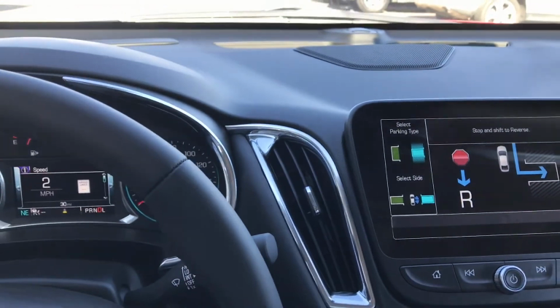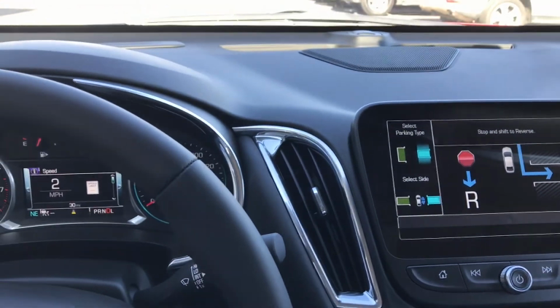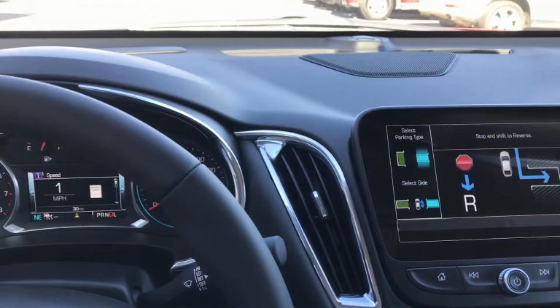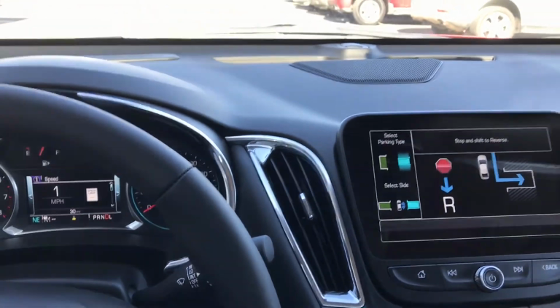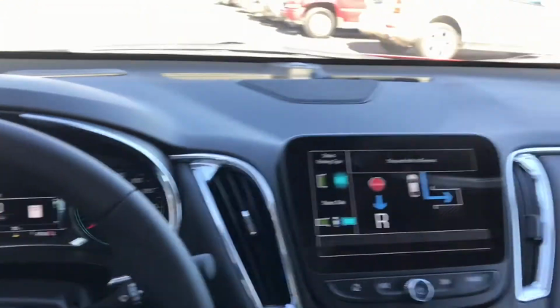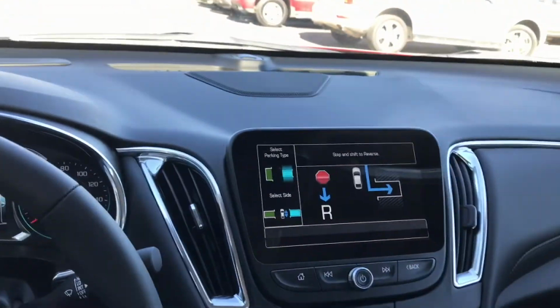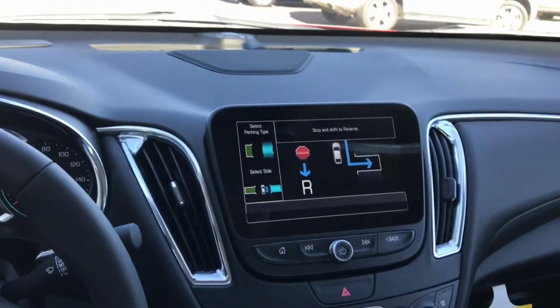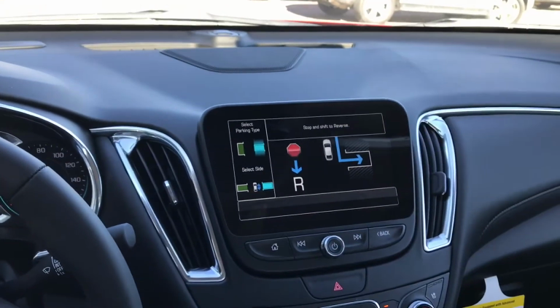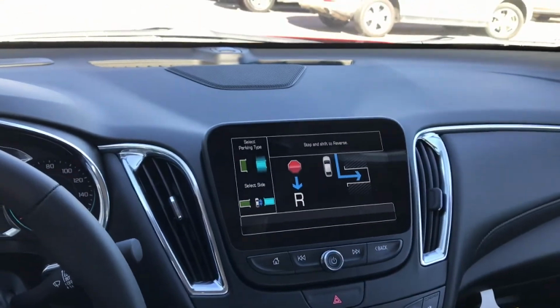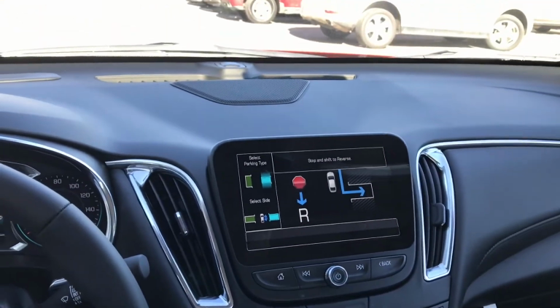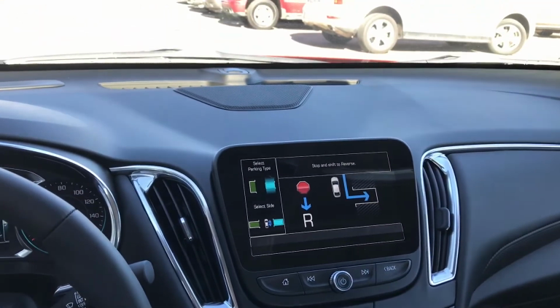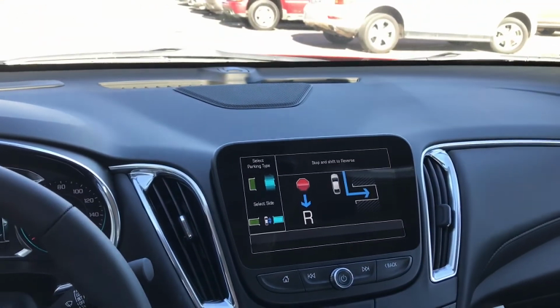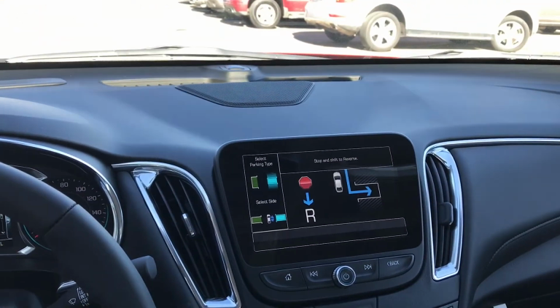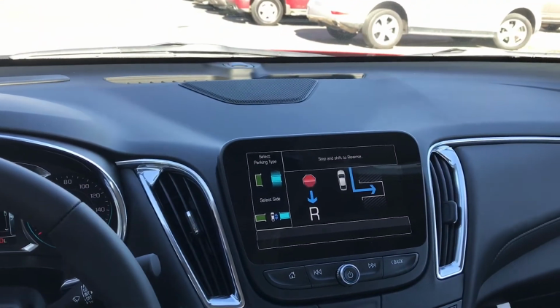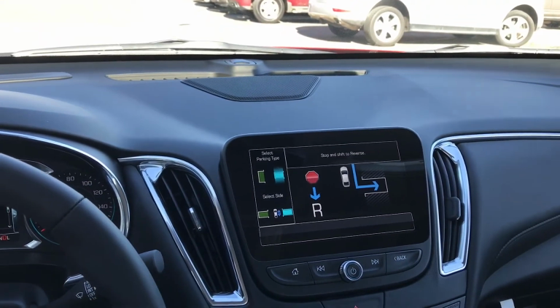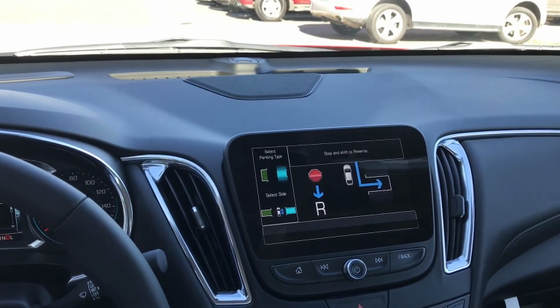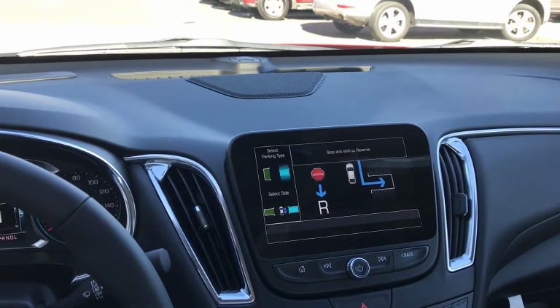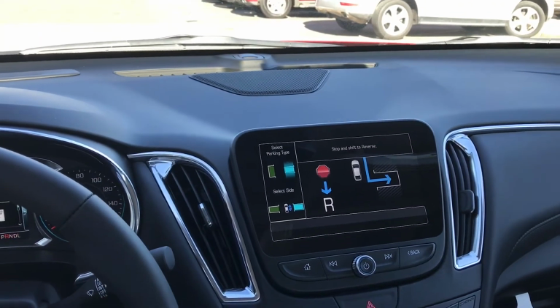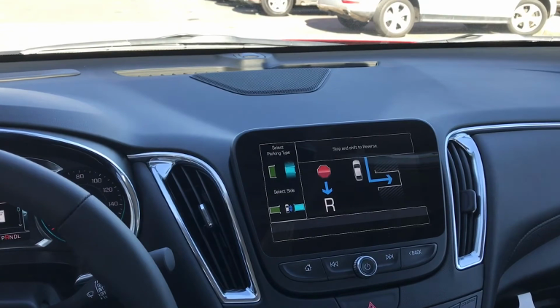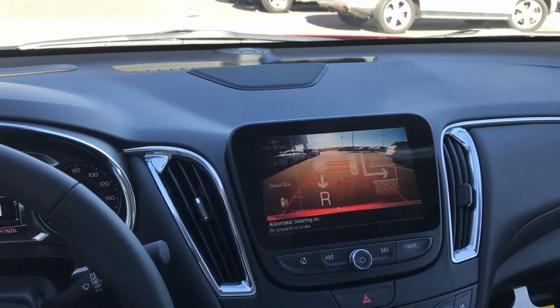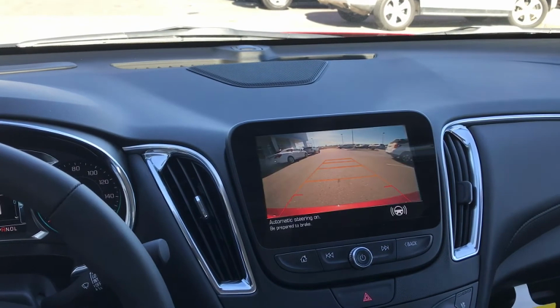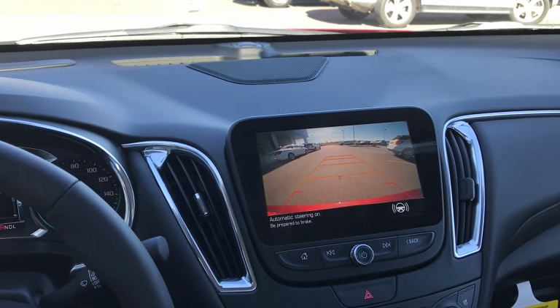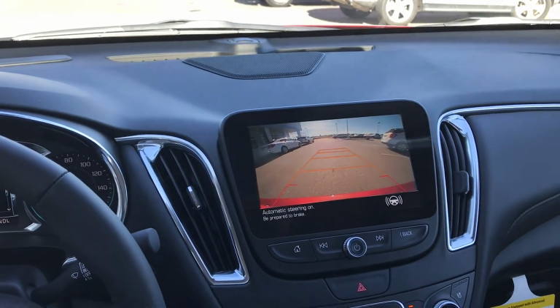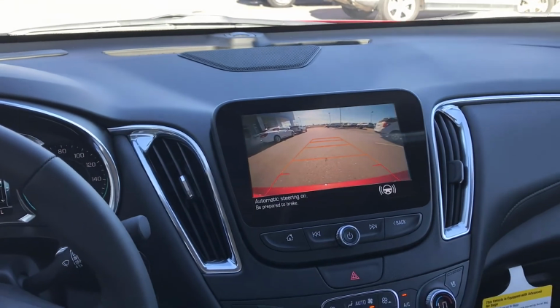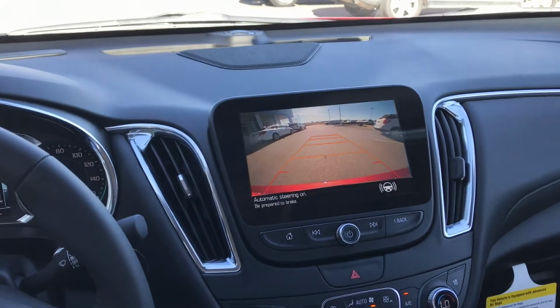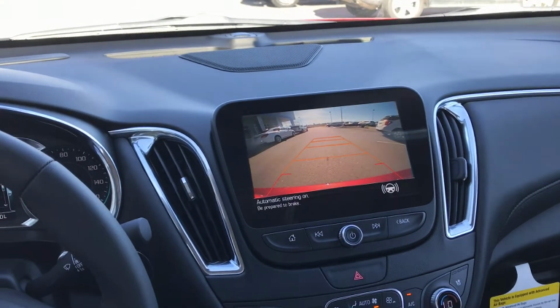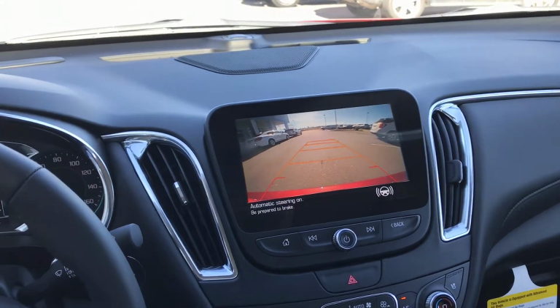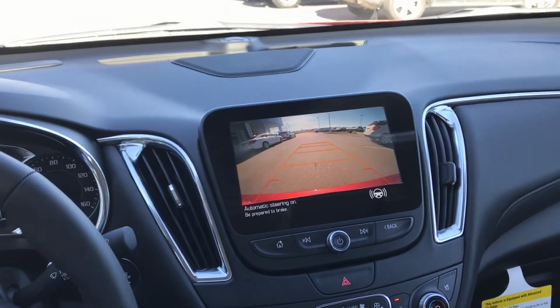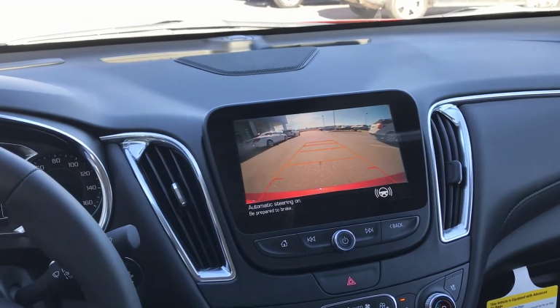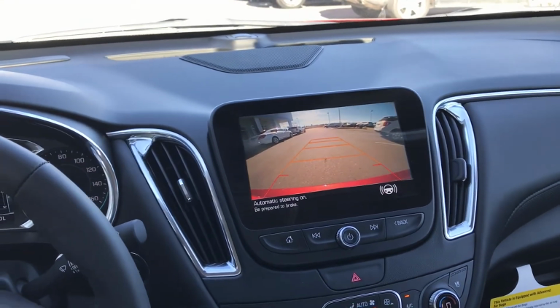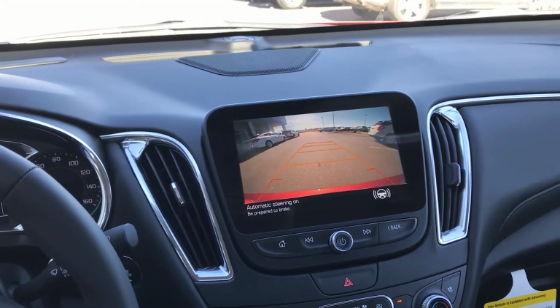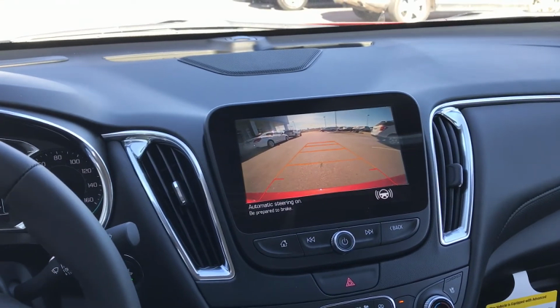So now the vehicle has found a spot. It's telling me to reverse, so we're going to reverse.